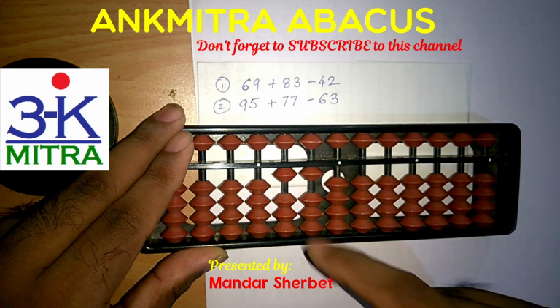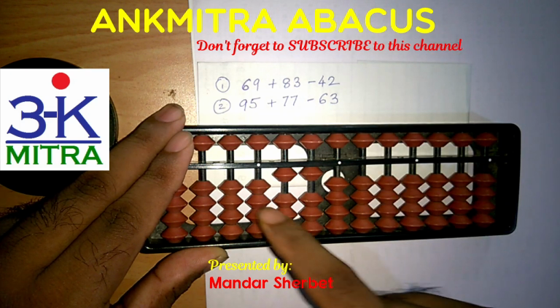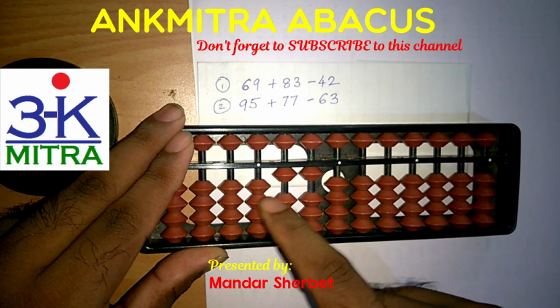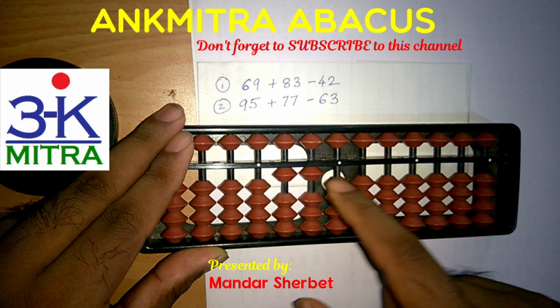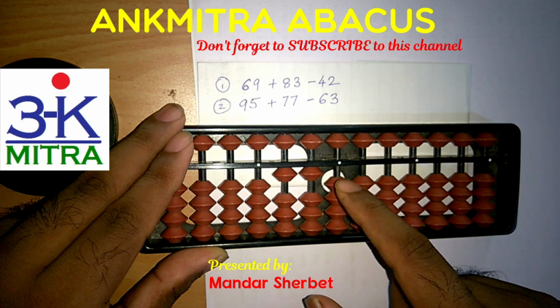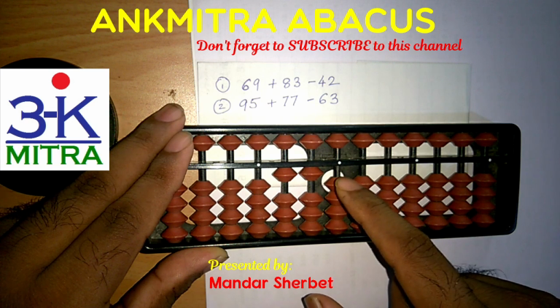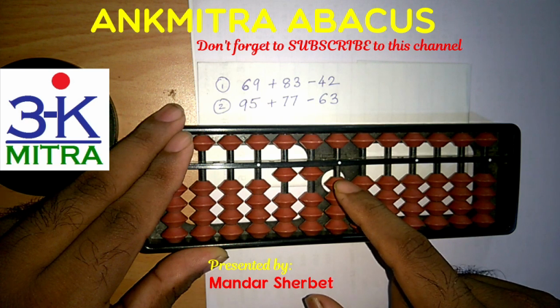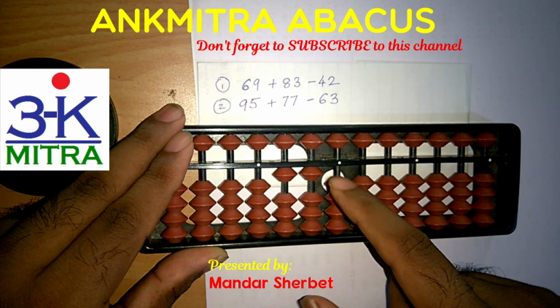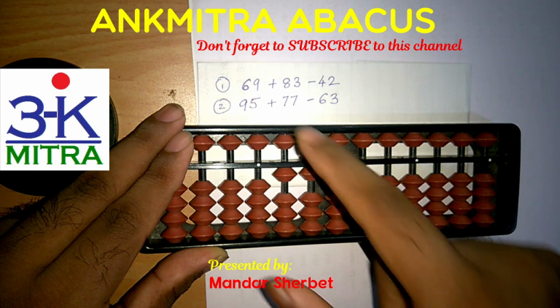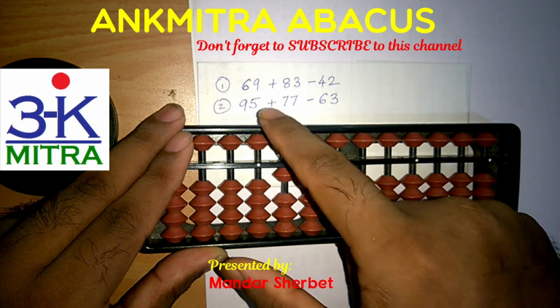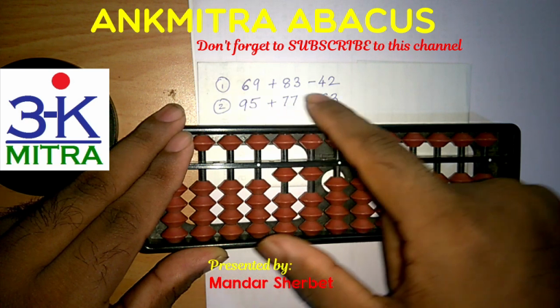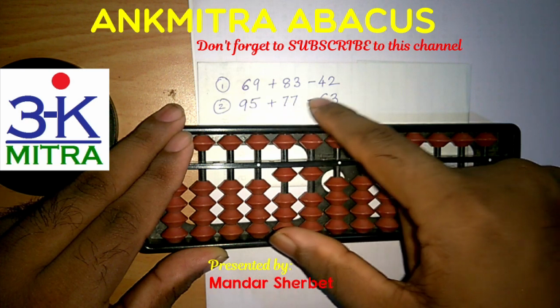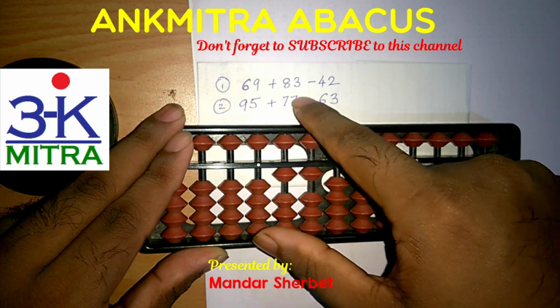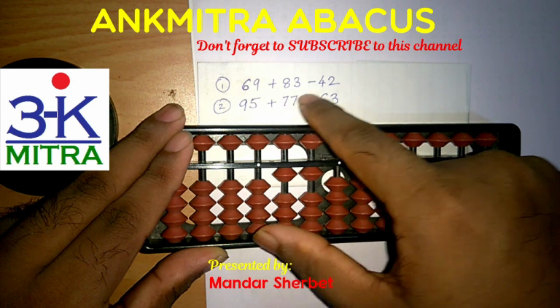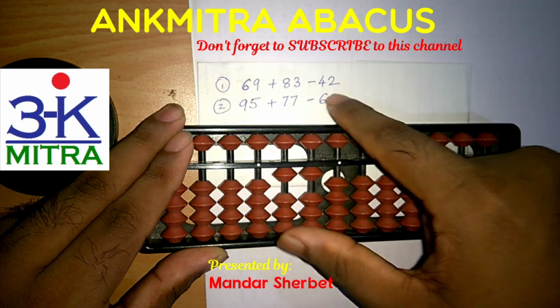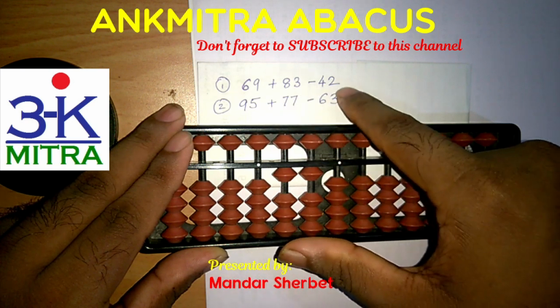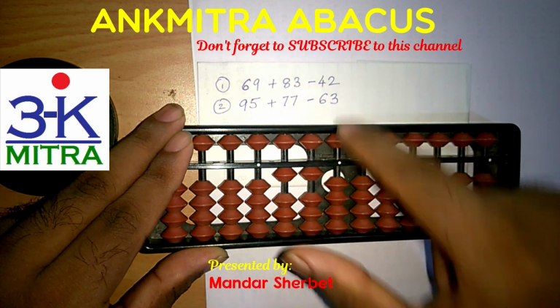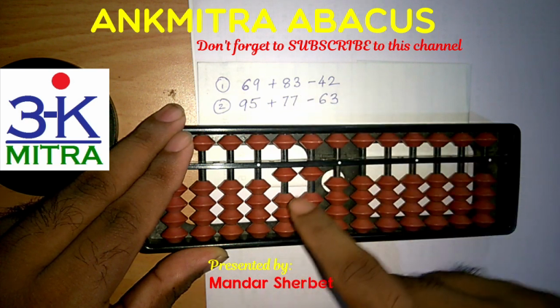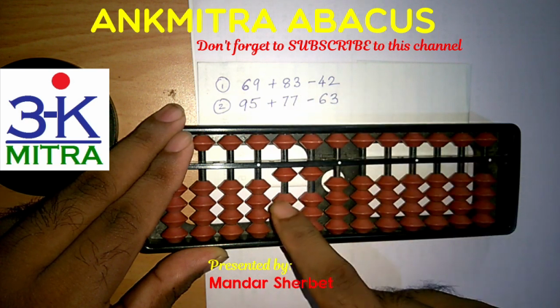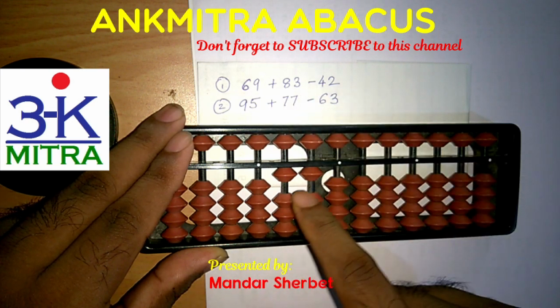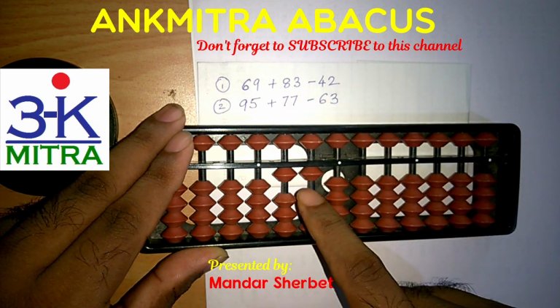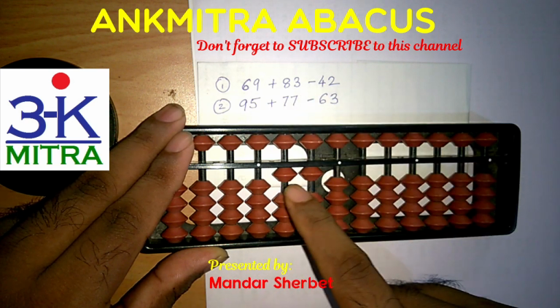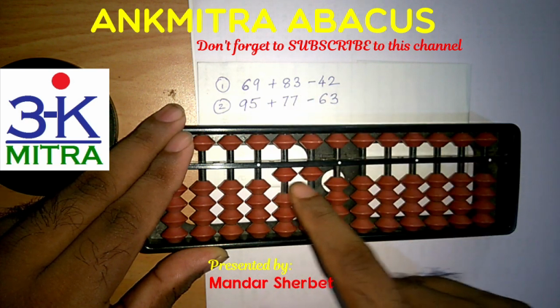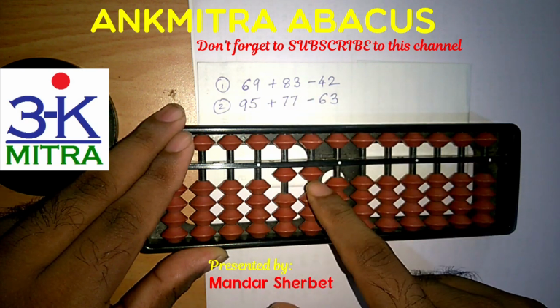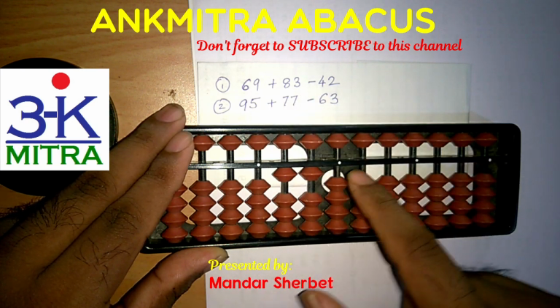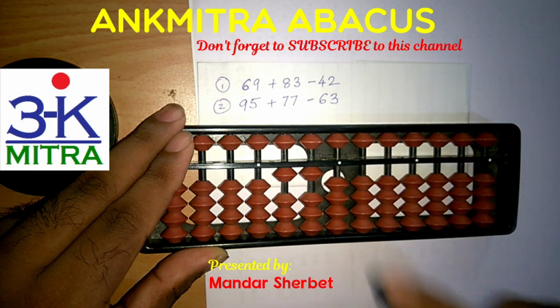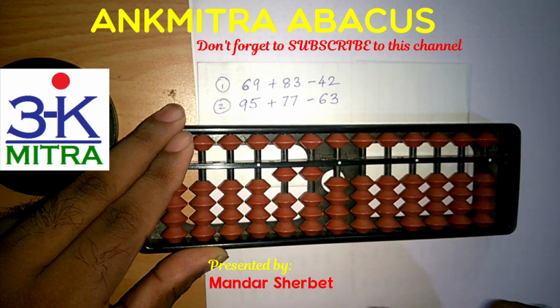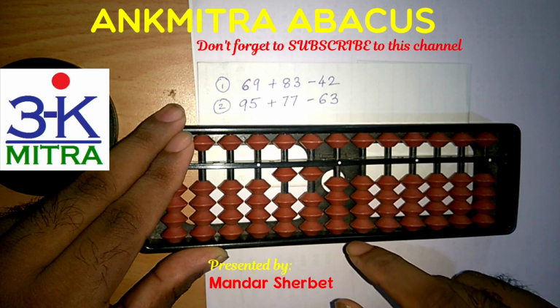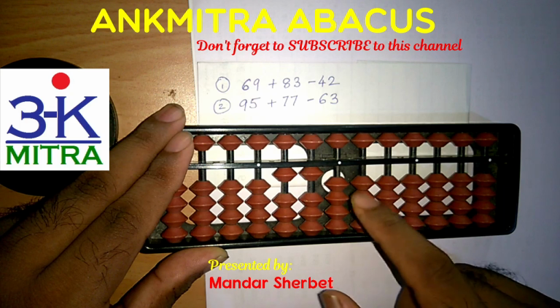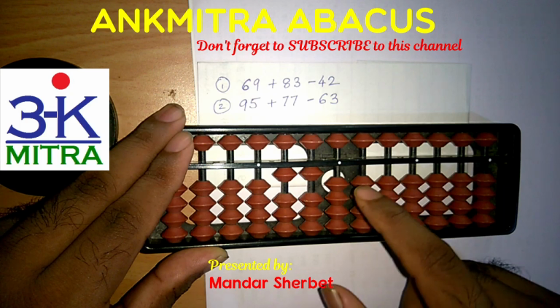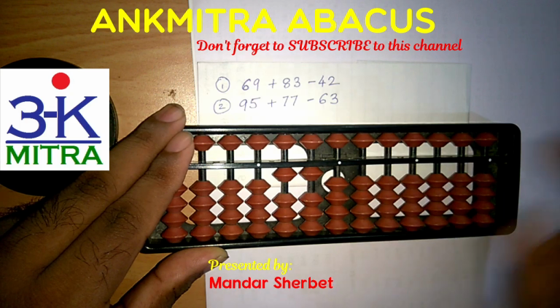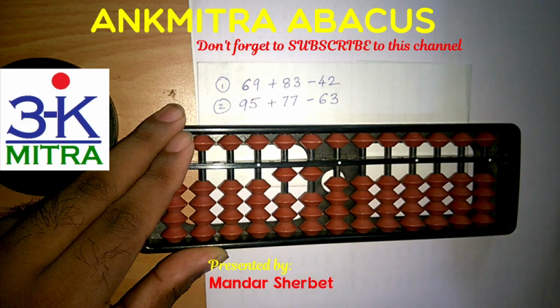So the final answer for 69 plus 83 minus 42 is 110.